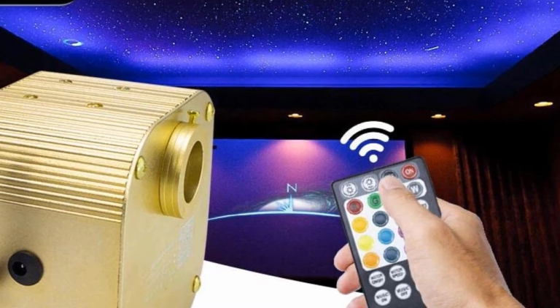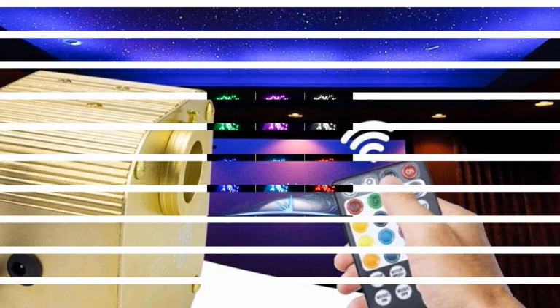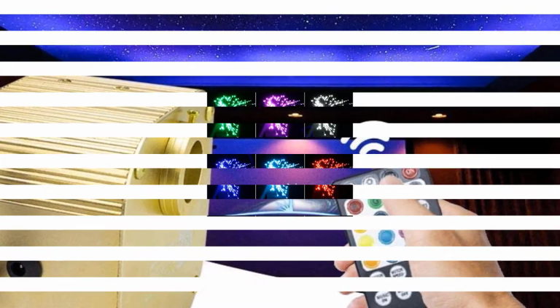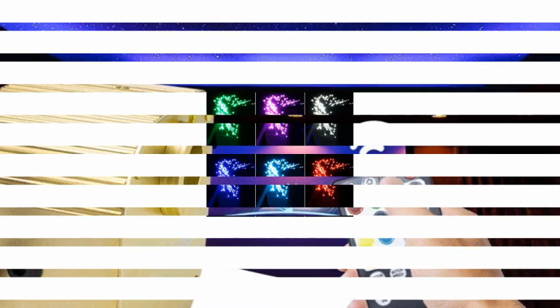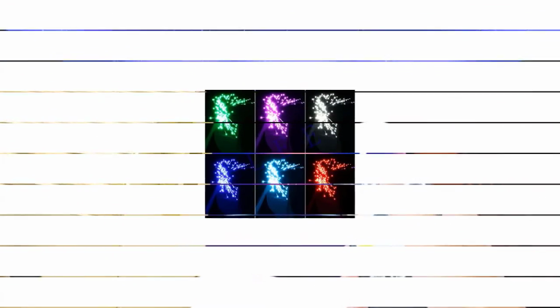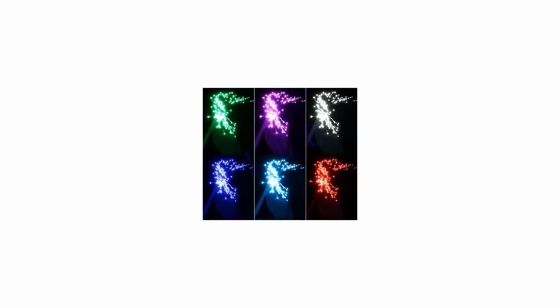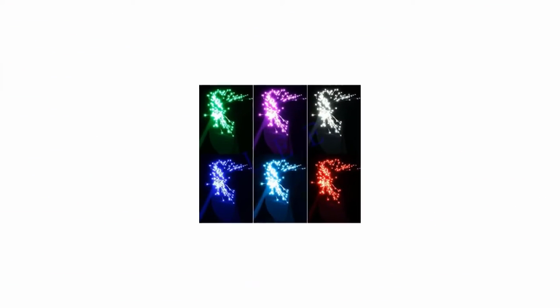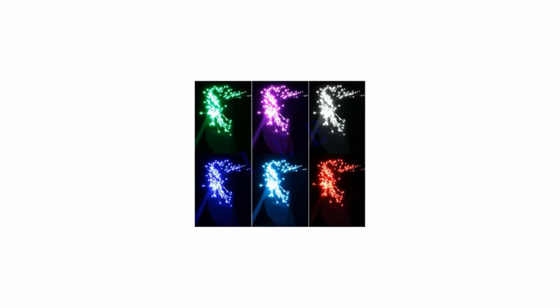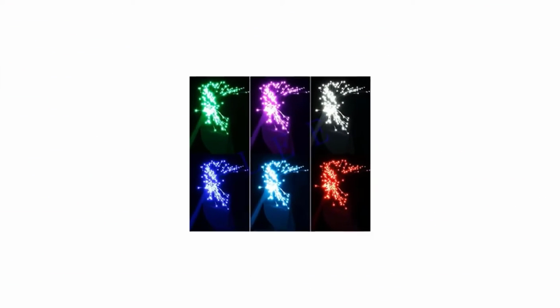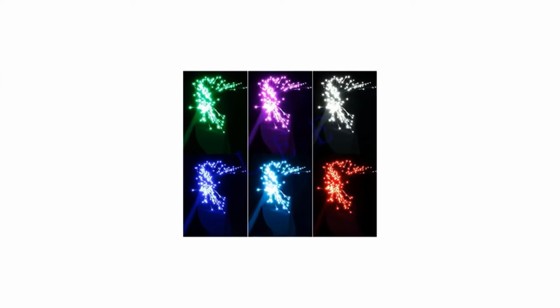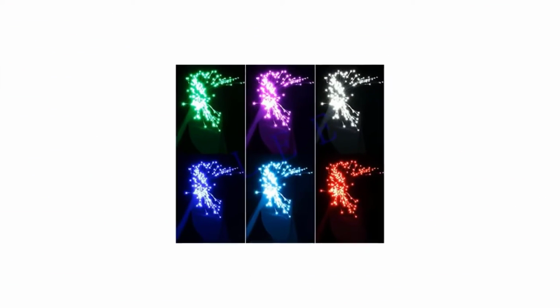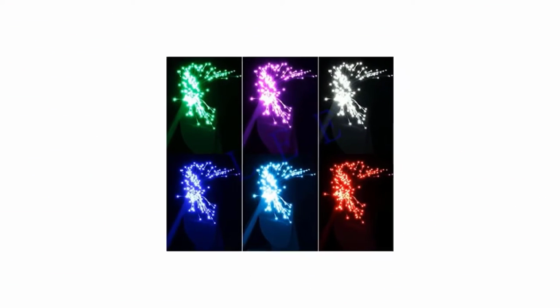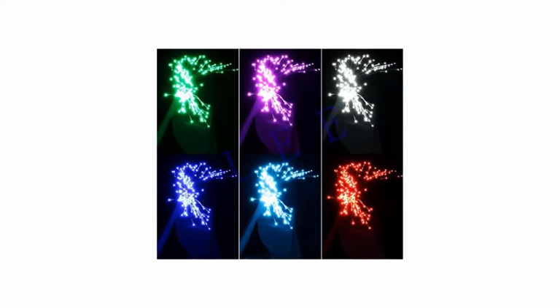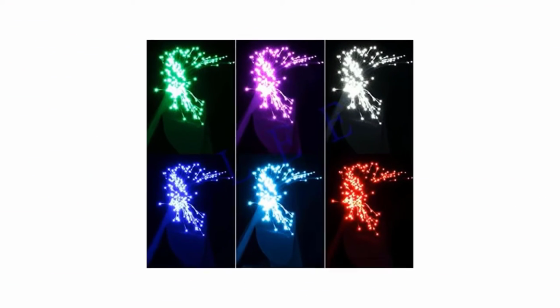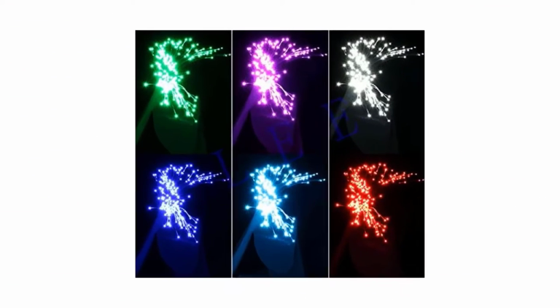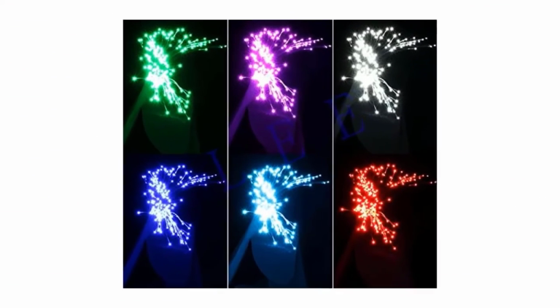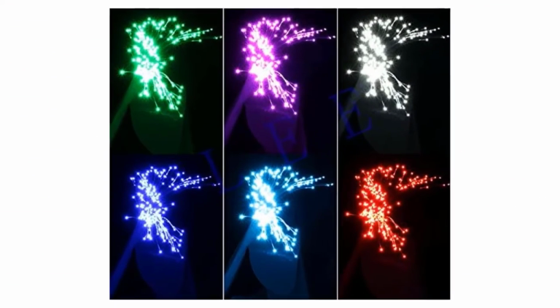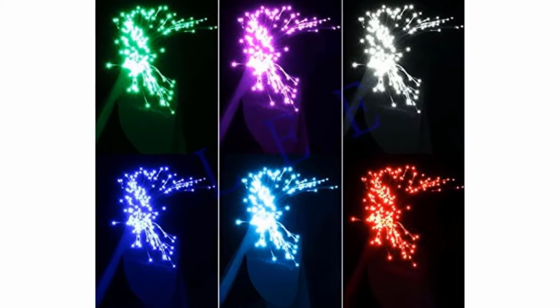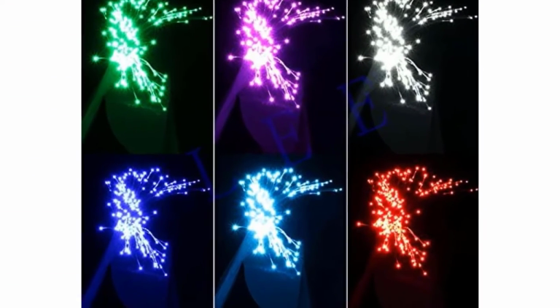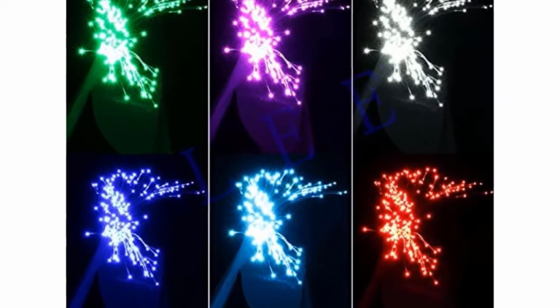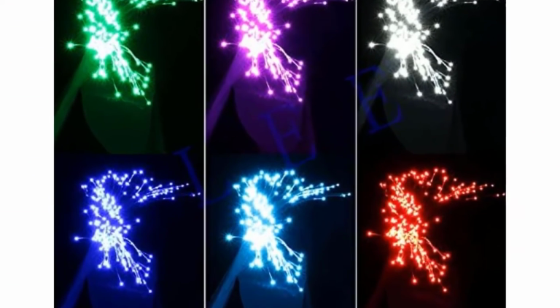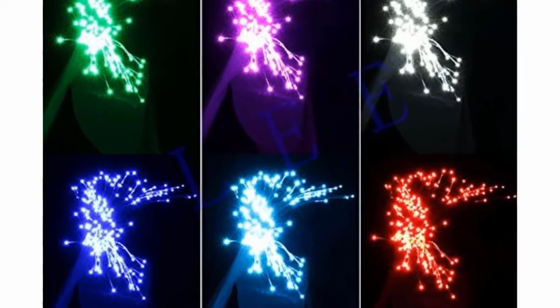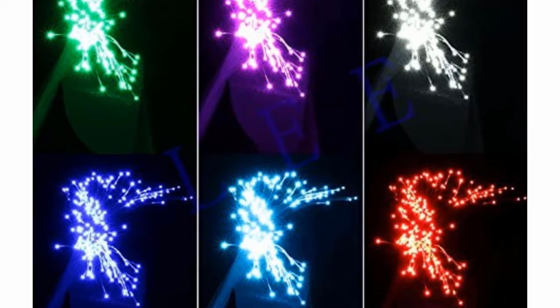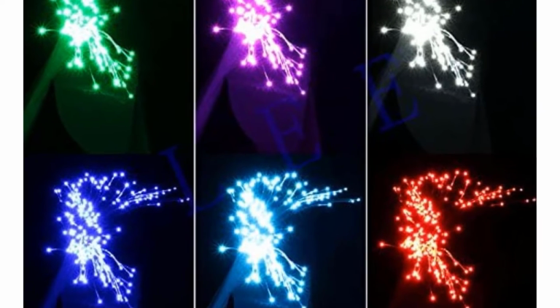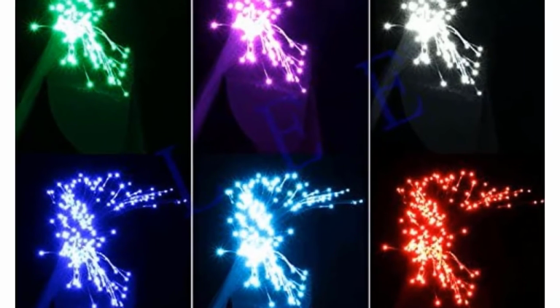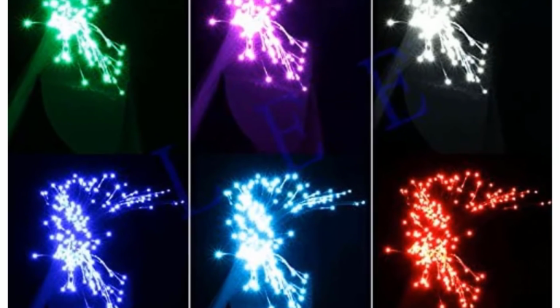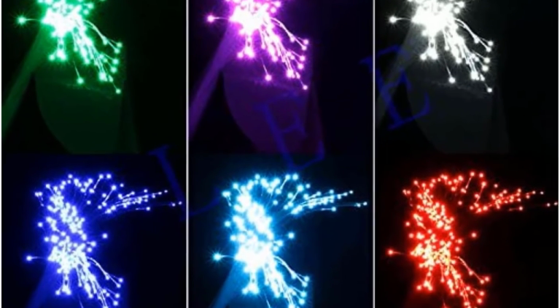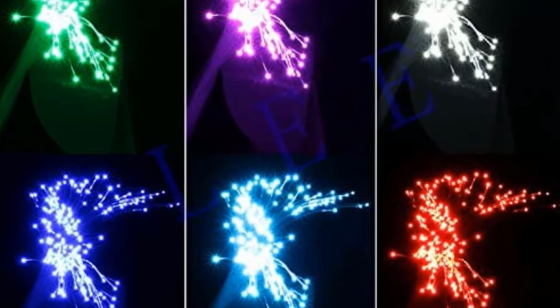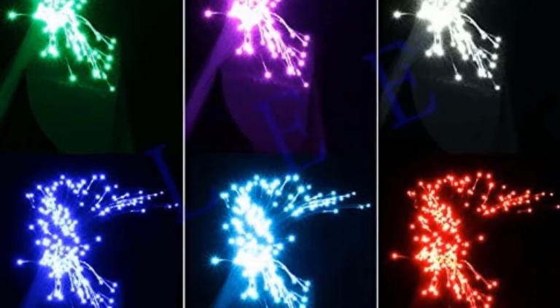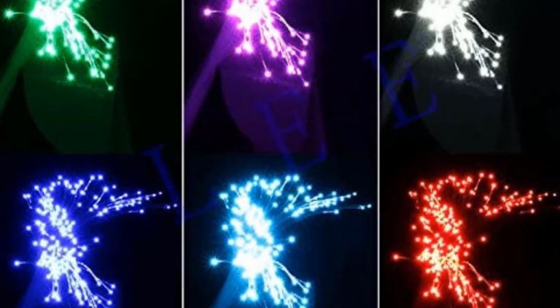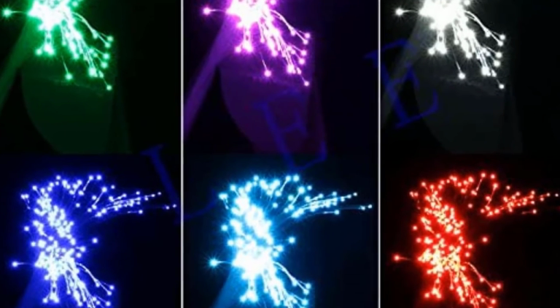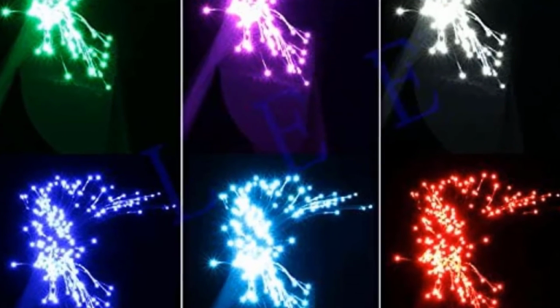Pros: High-performance fiber optic lights. Handy mobile app. Pretty long lights. Cons: Build quality could have been better.